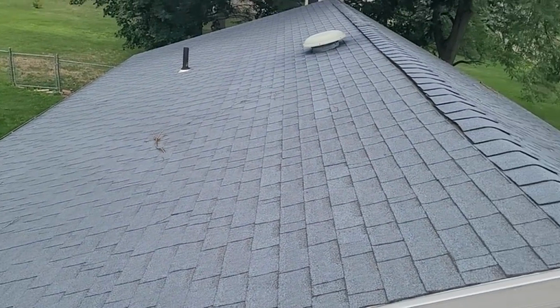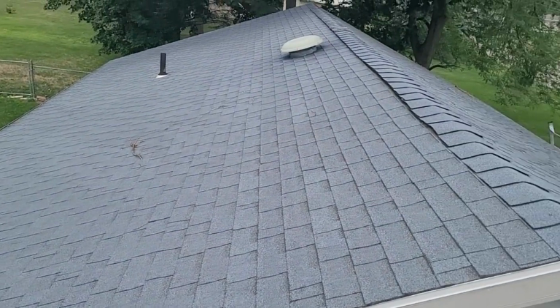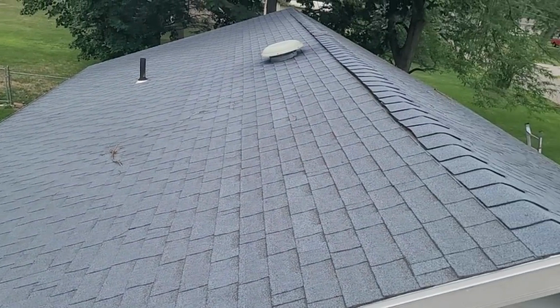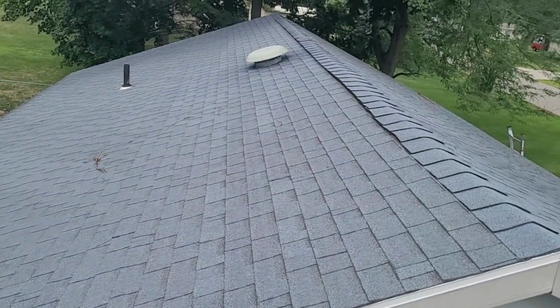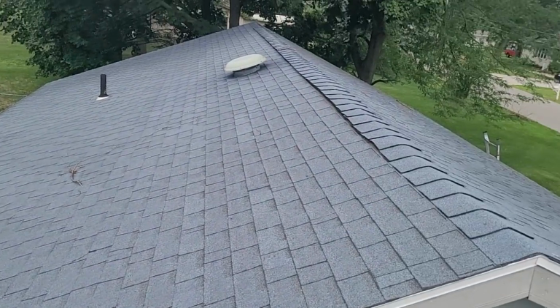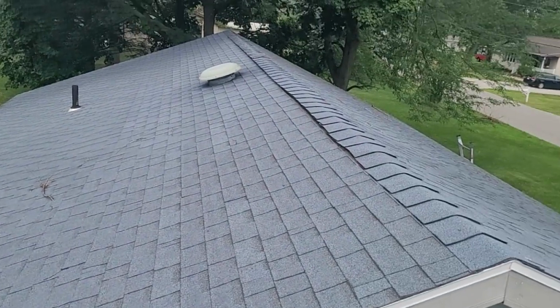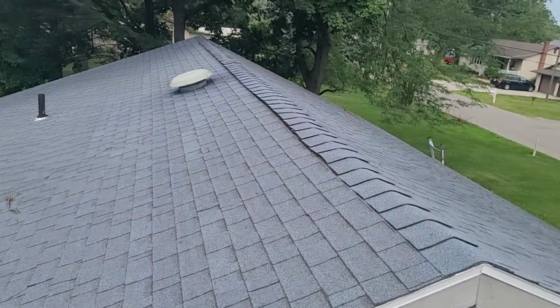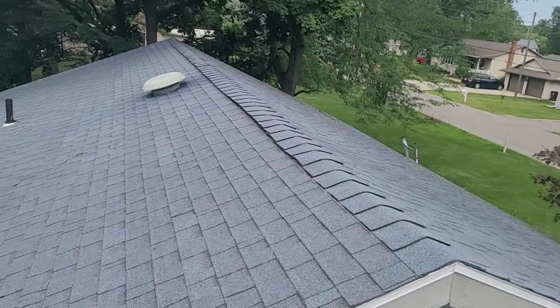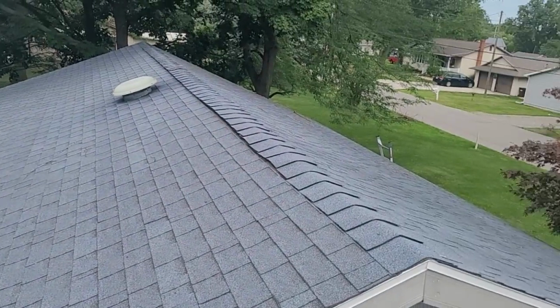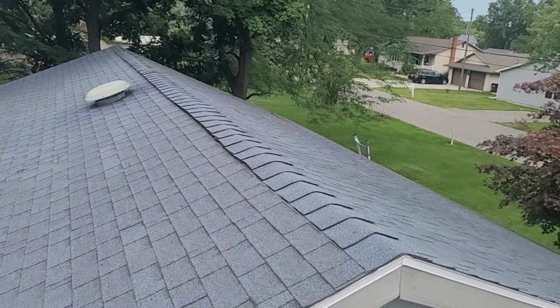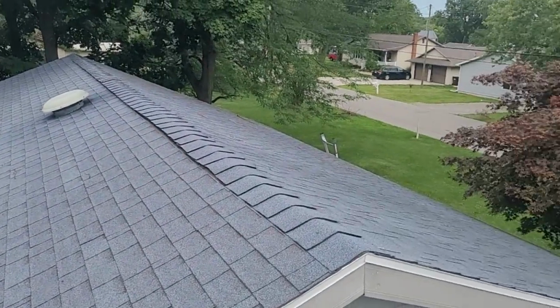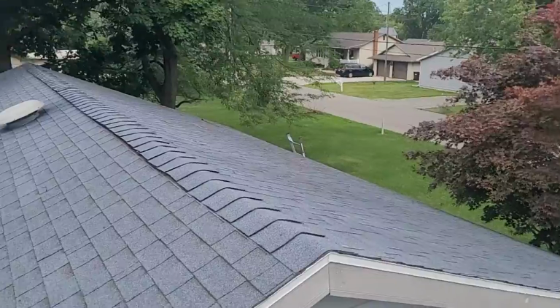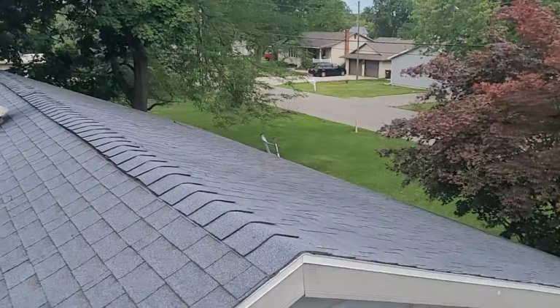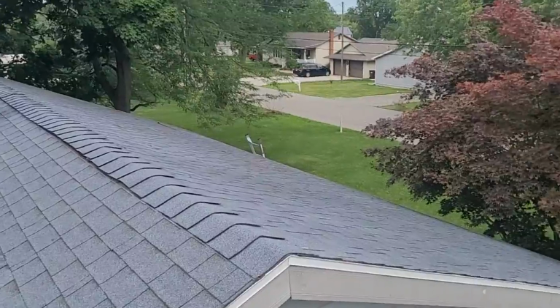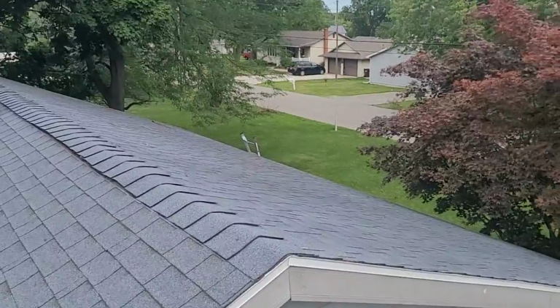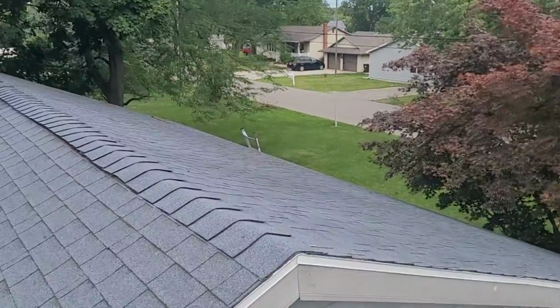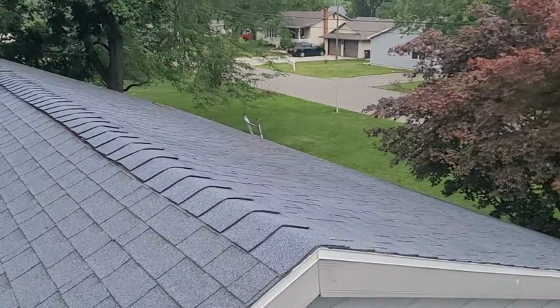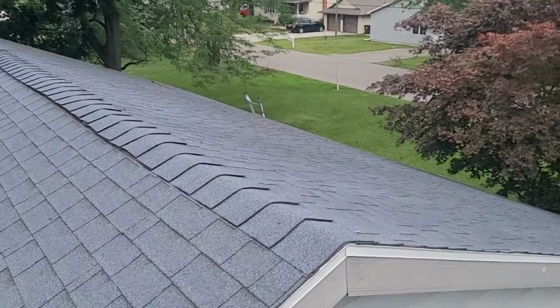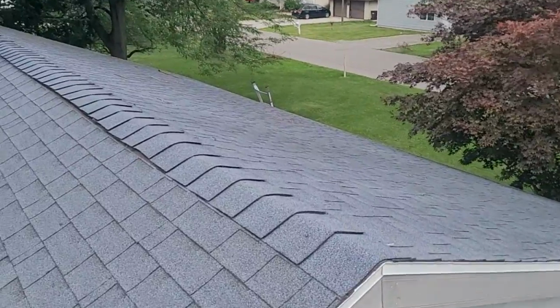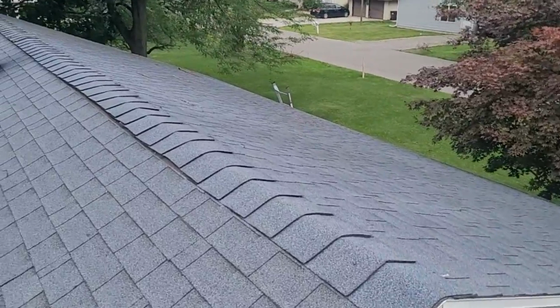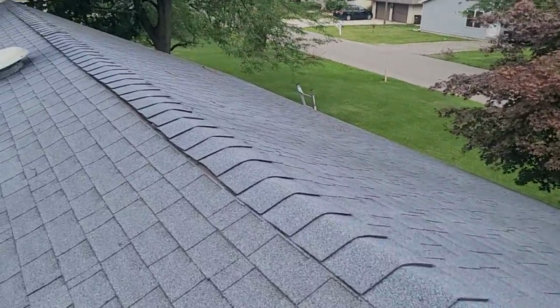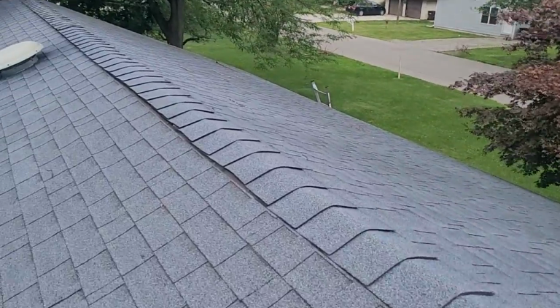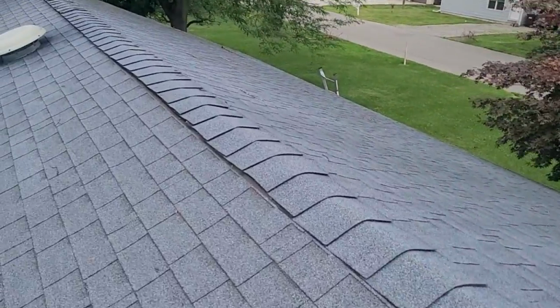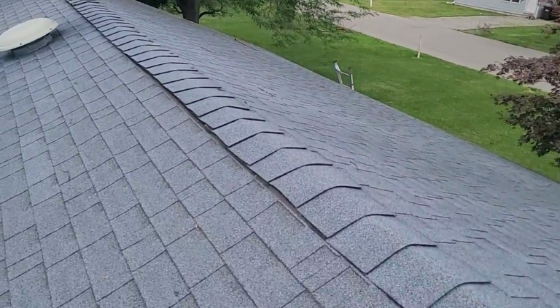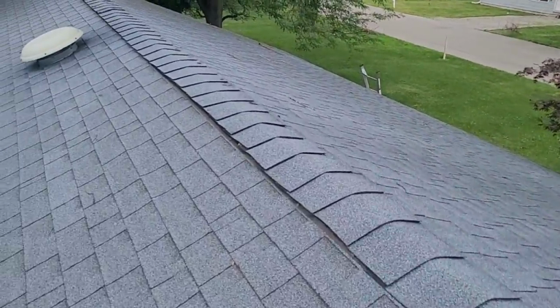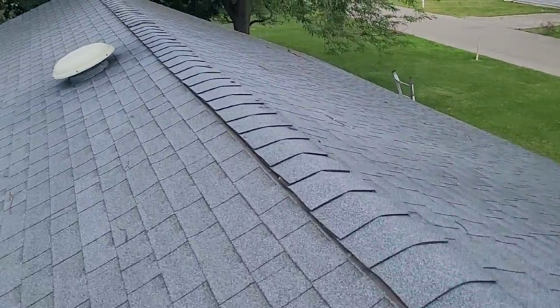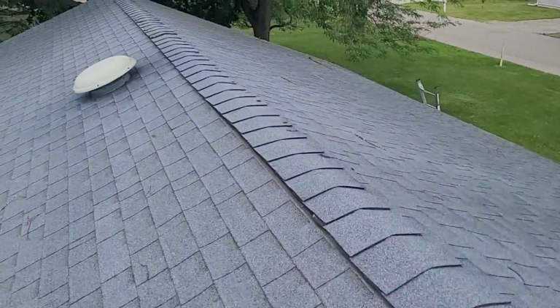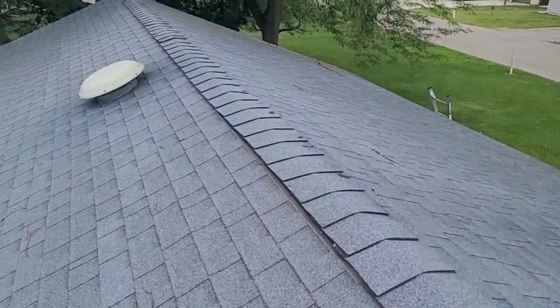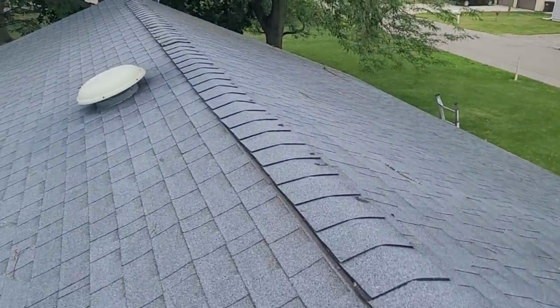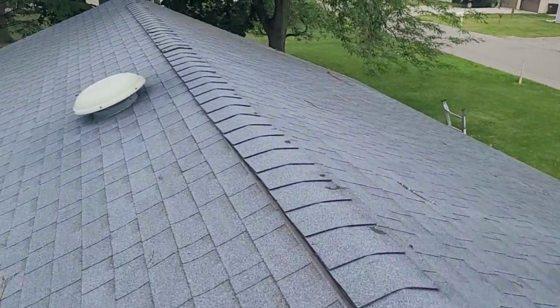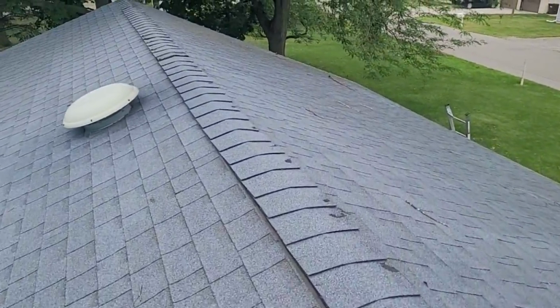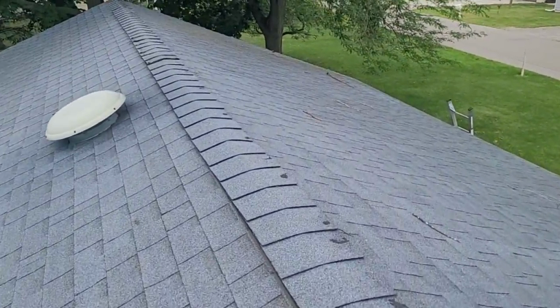Joe with Jay Alexander Roofing — I'm going to get this measured up and then email it over to you, get you this video, and we can go from there. Thanks.